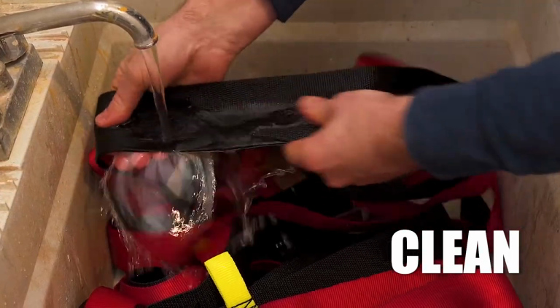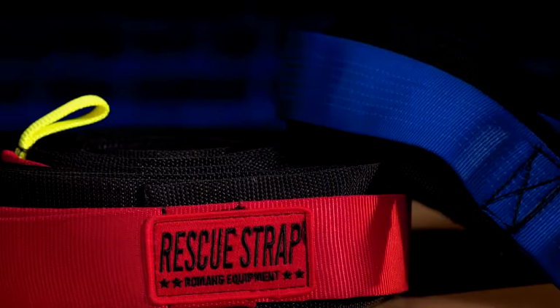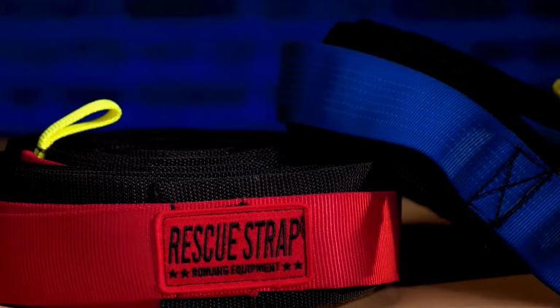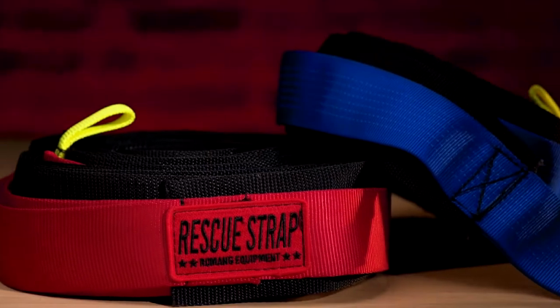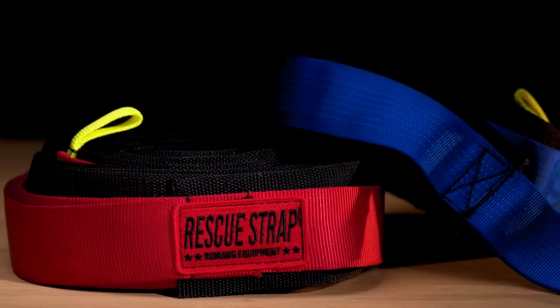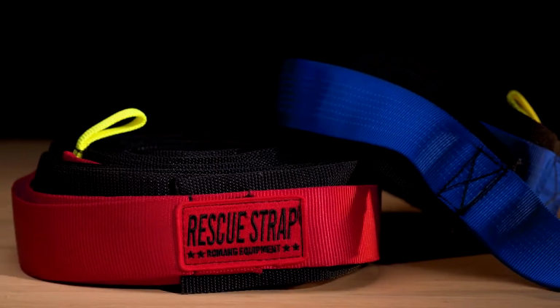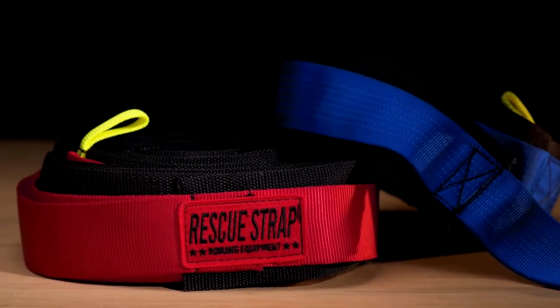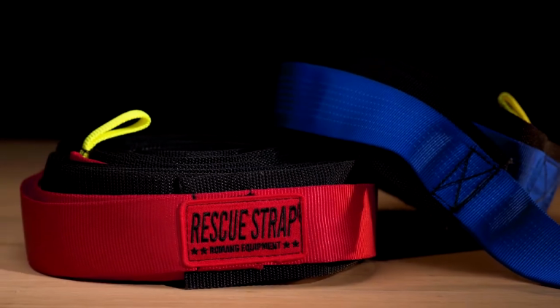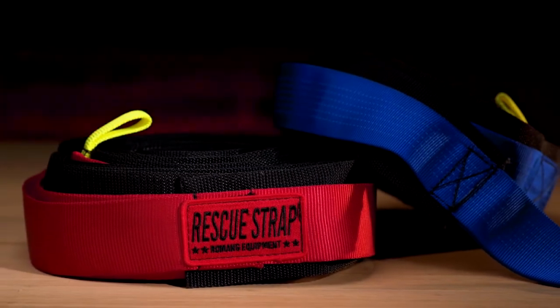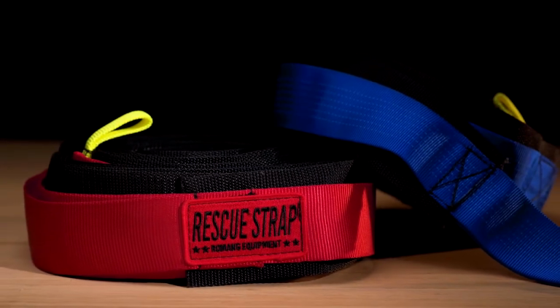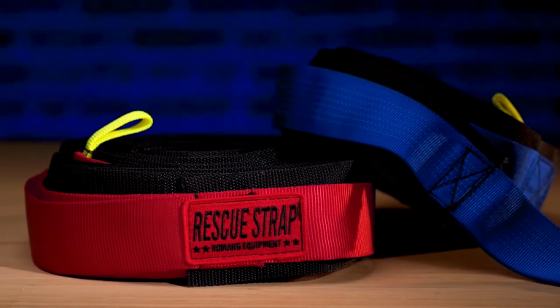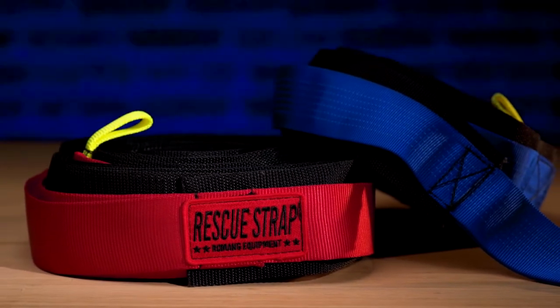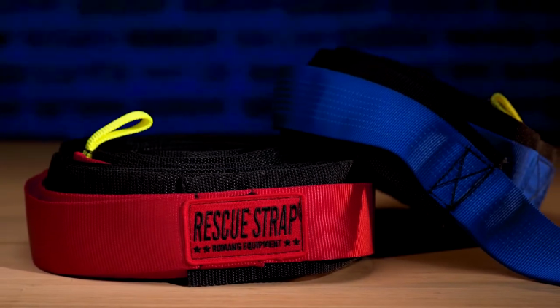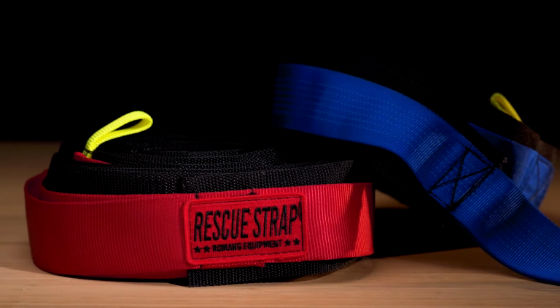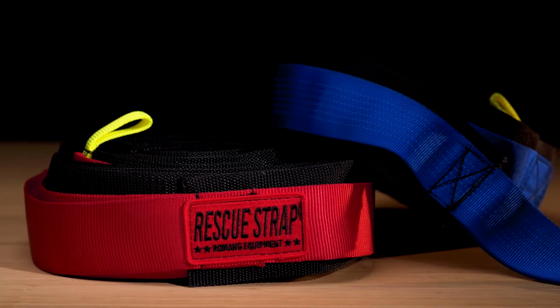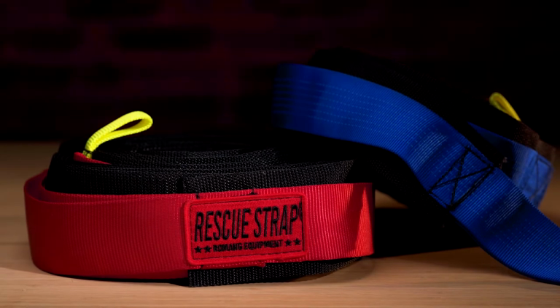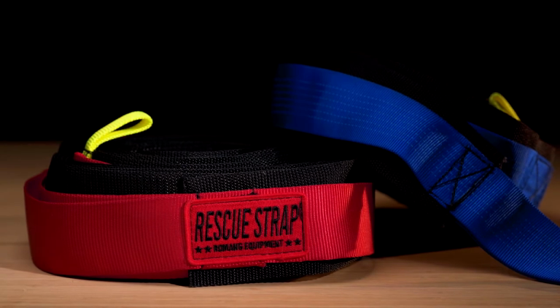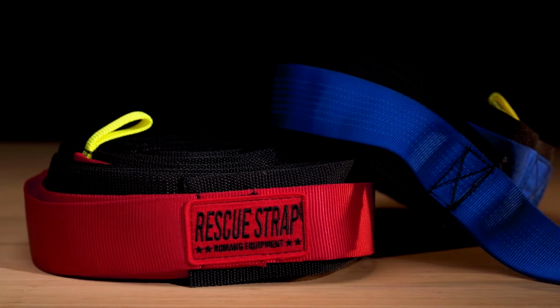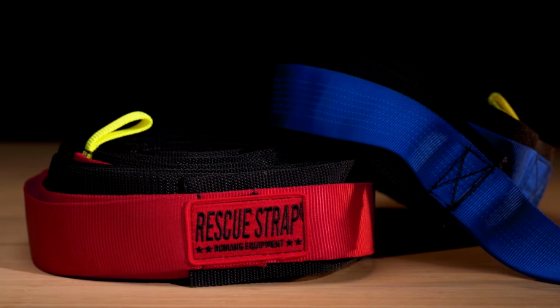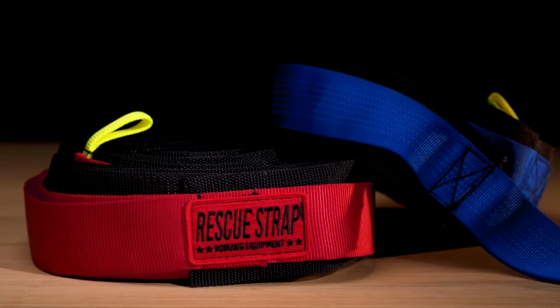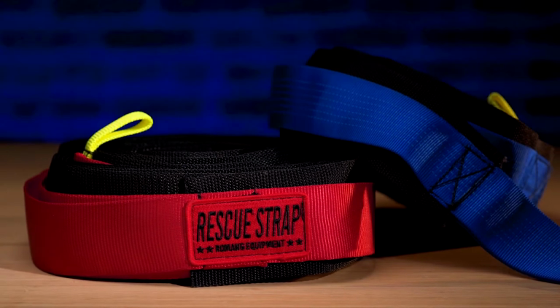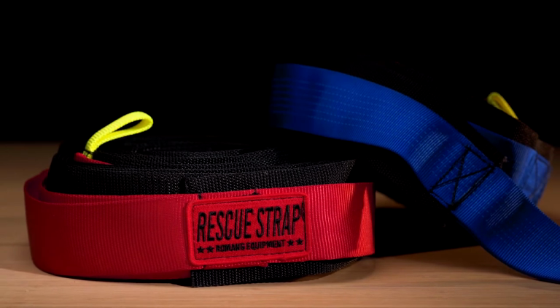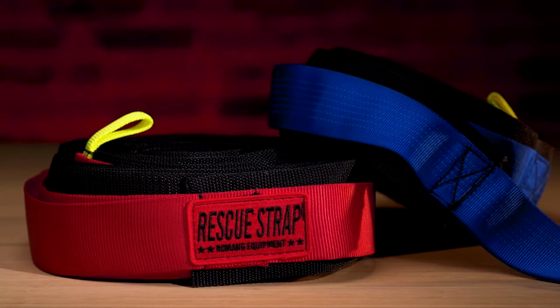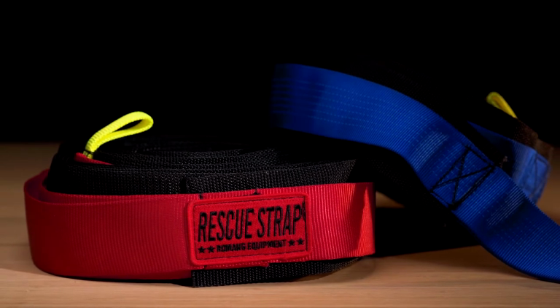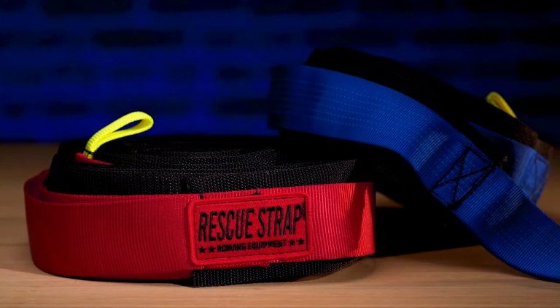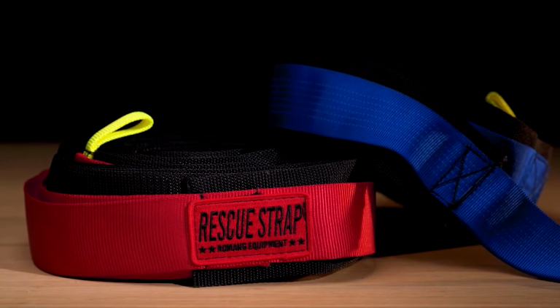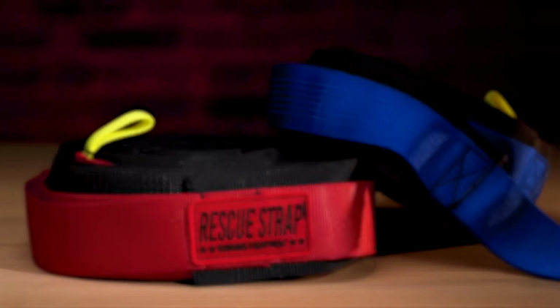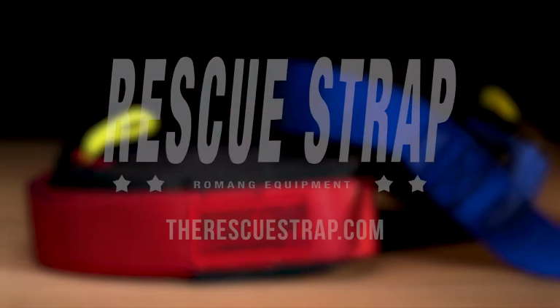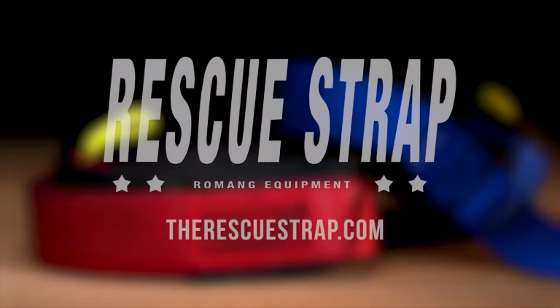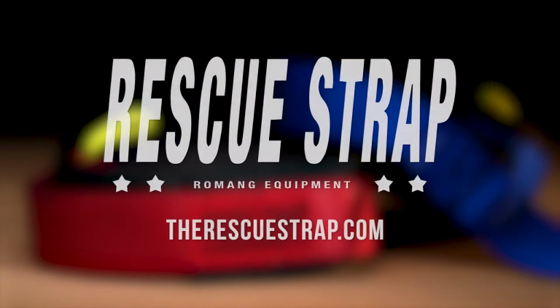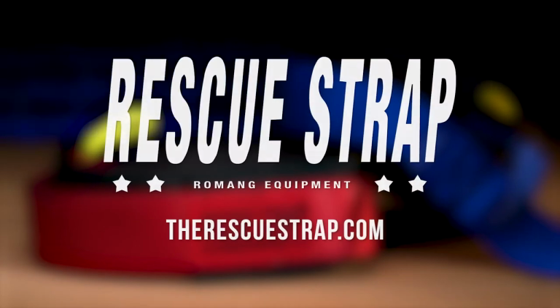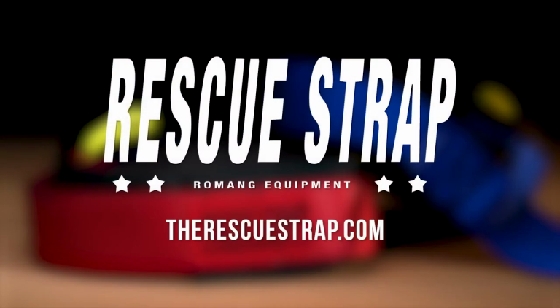So, lift smarter, not harder. Work safer and easier with Rescue Strap.